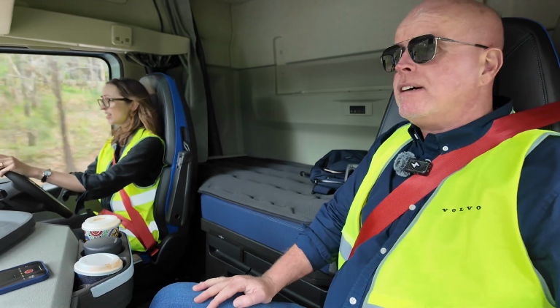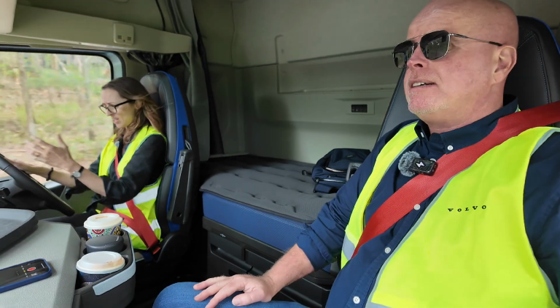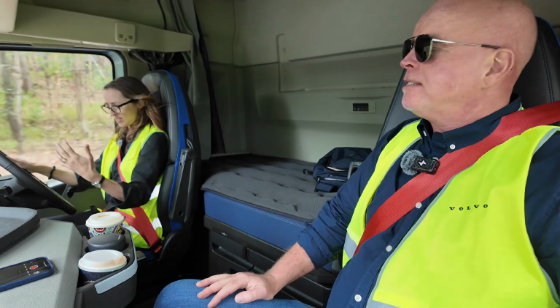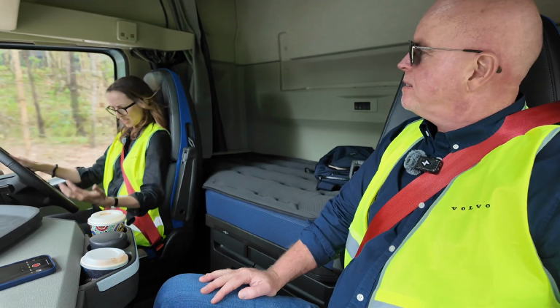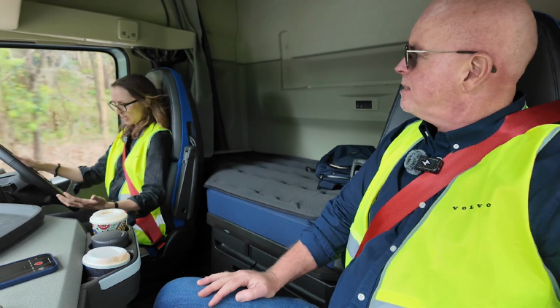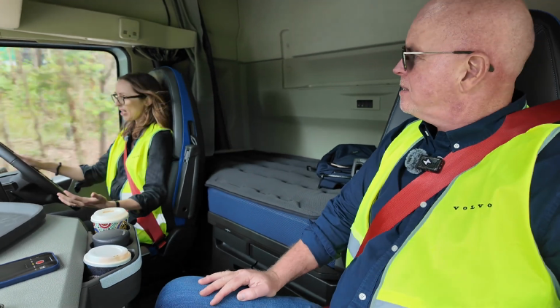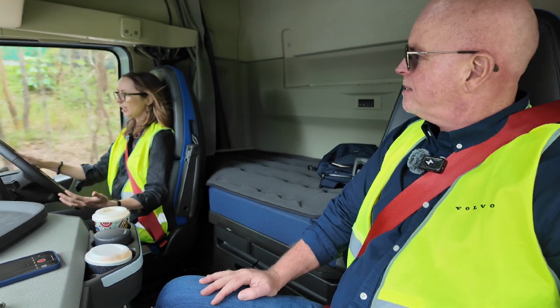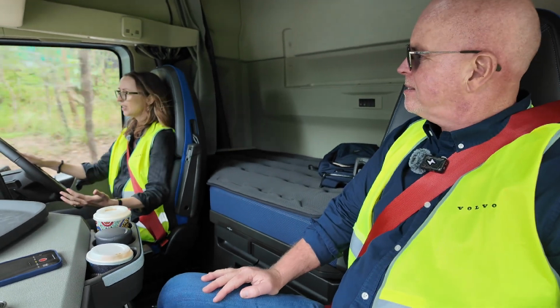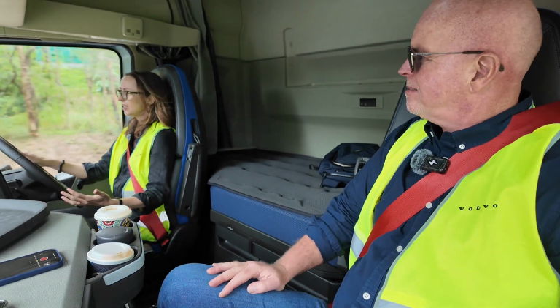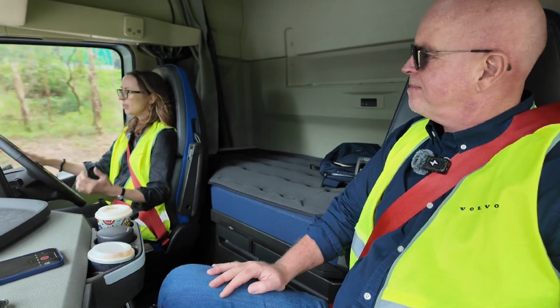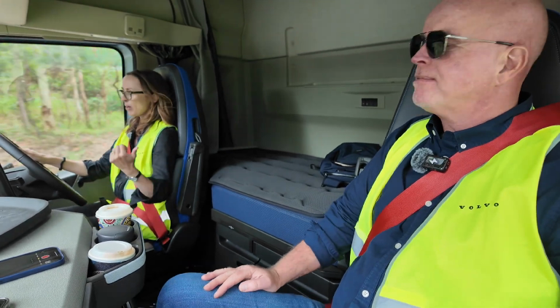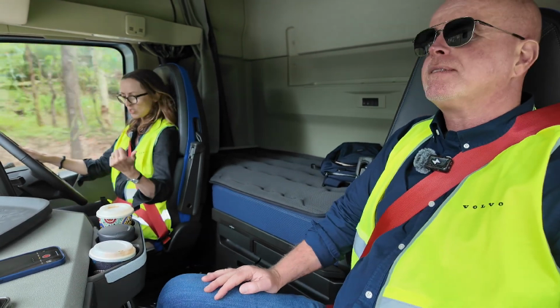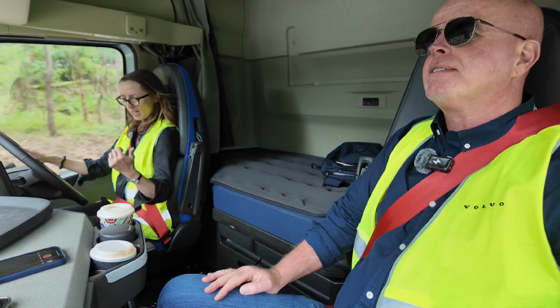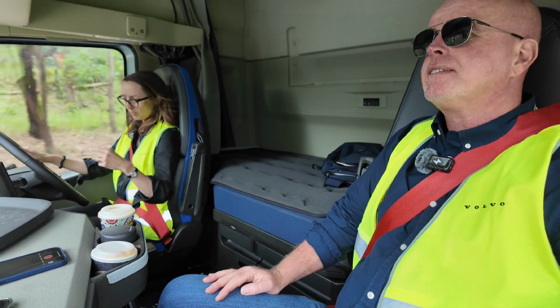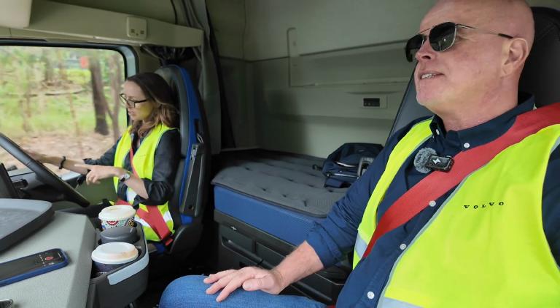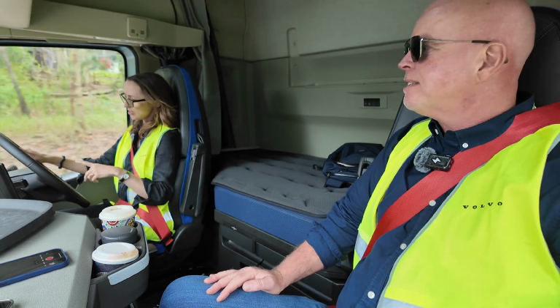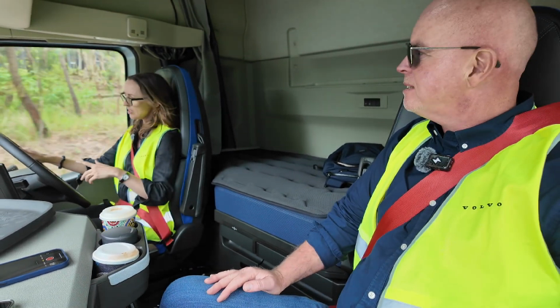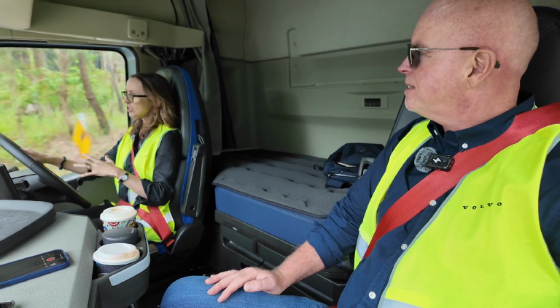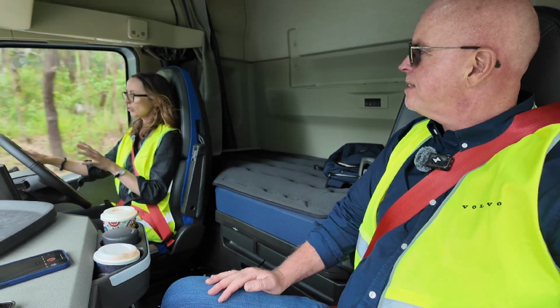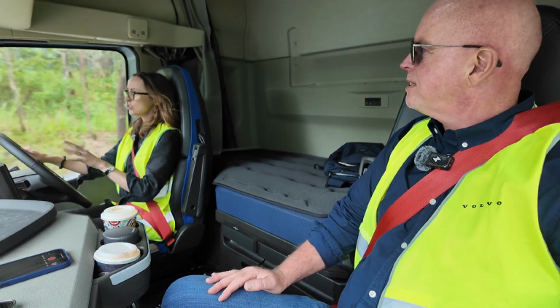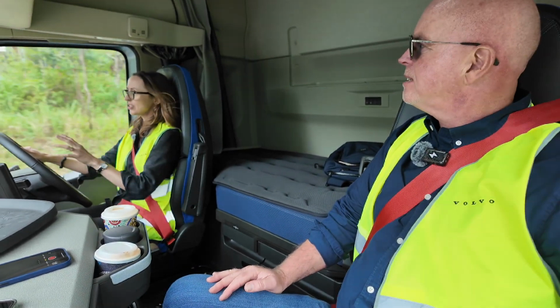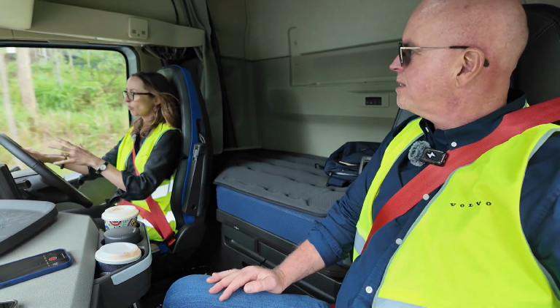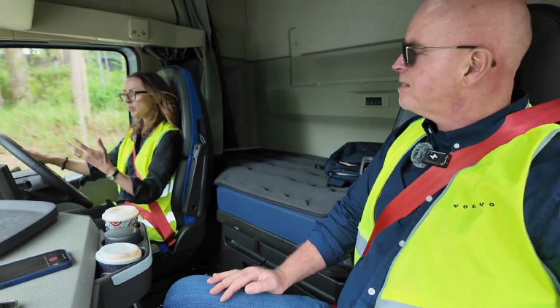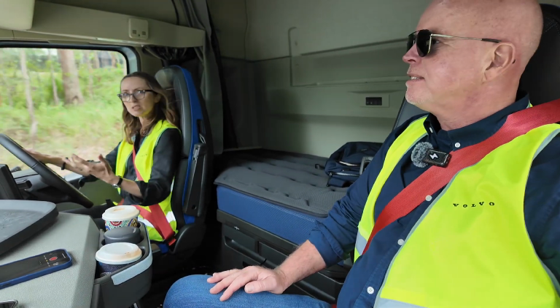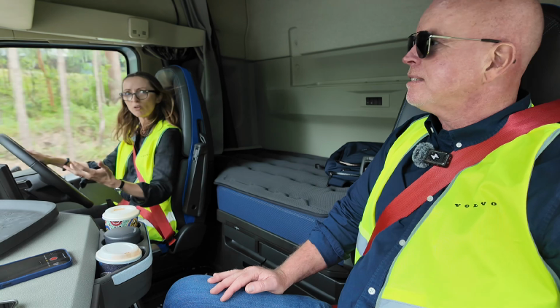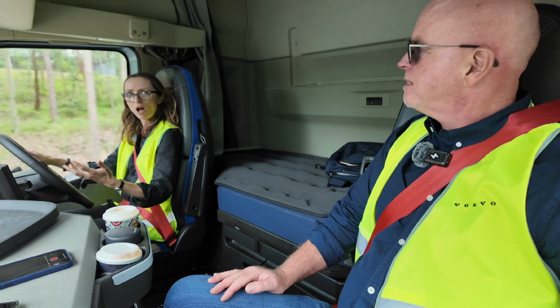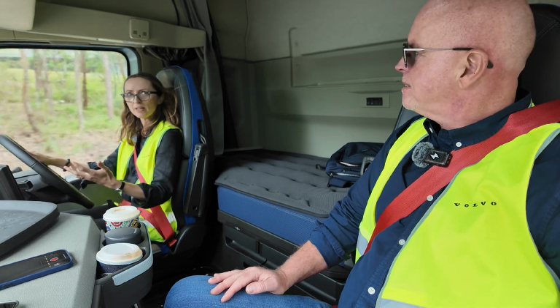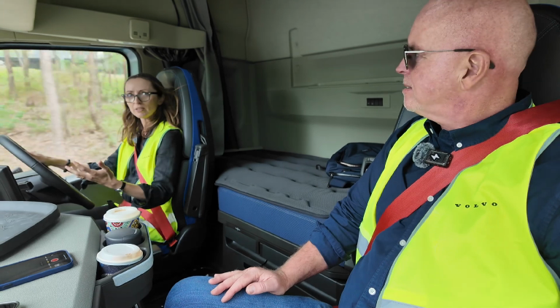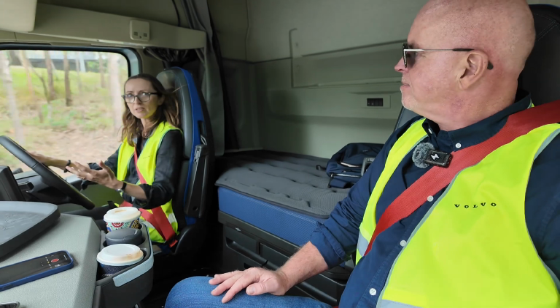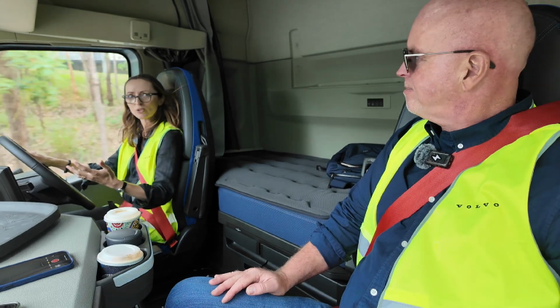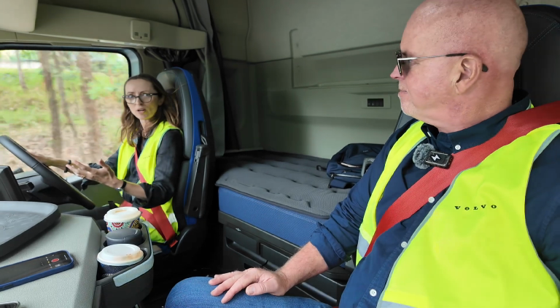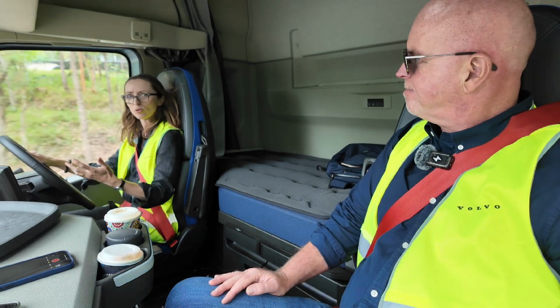So exciting. And the steering — Matt was just telling me that the steering is adjustable, but it's so light. It's incredible.